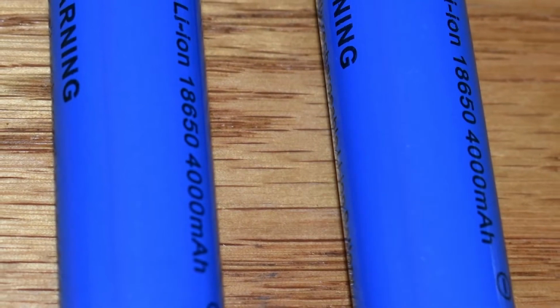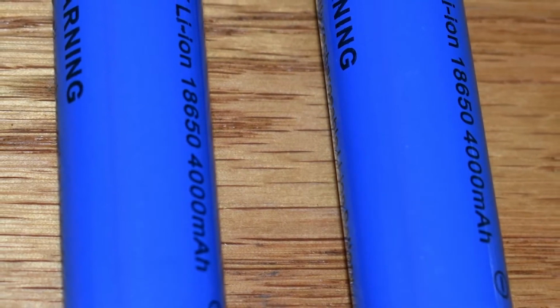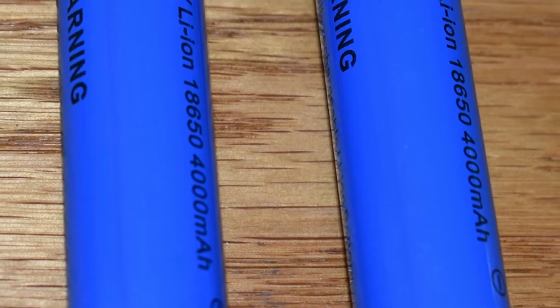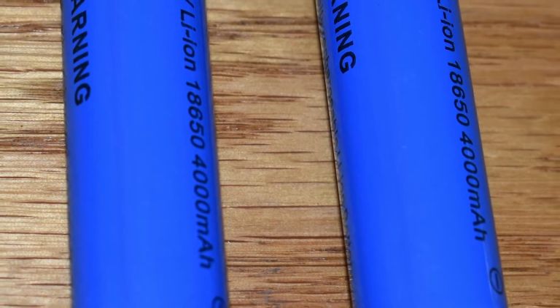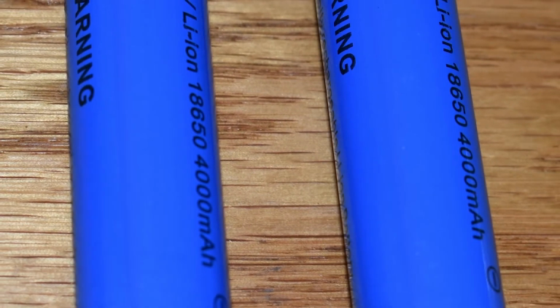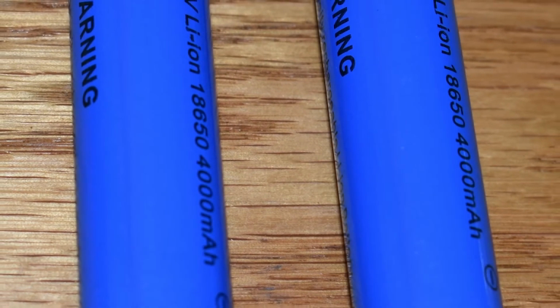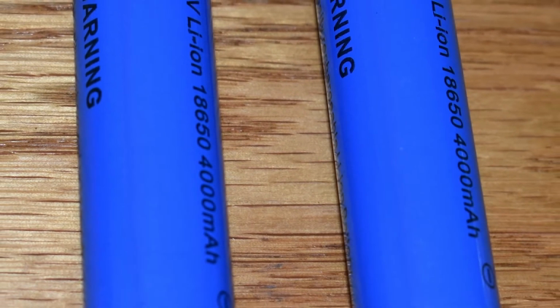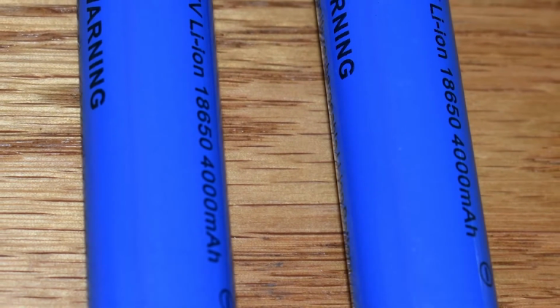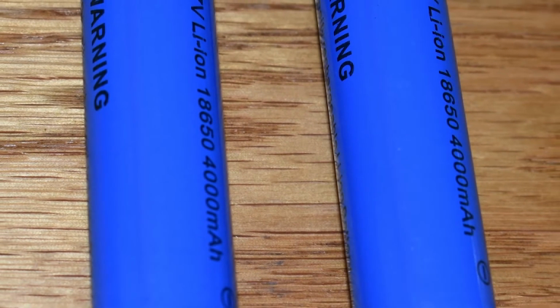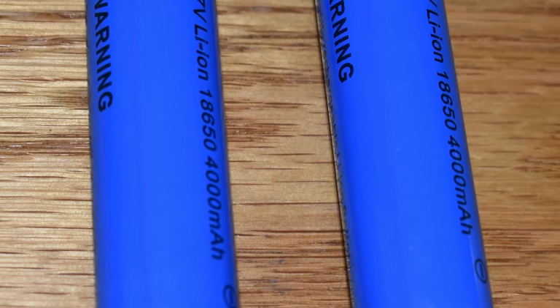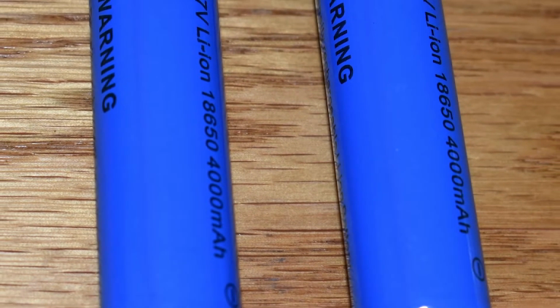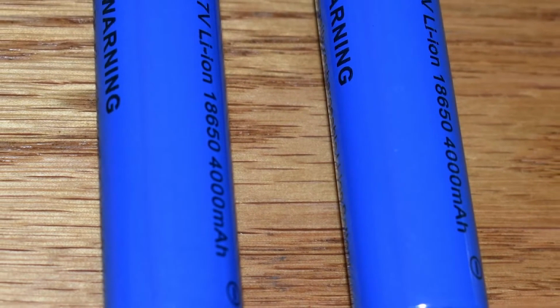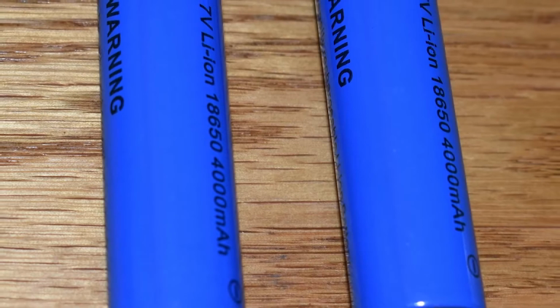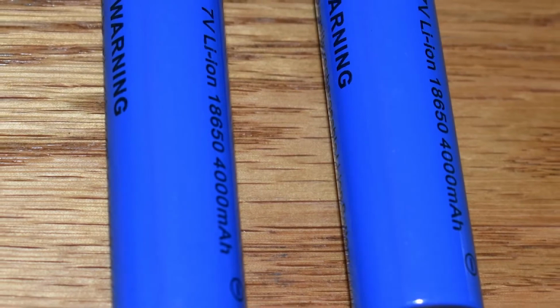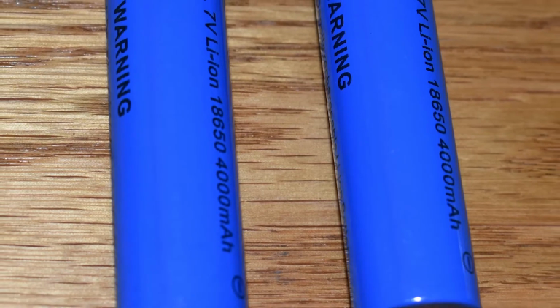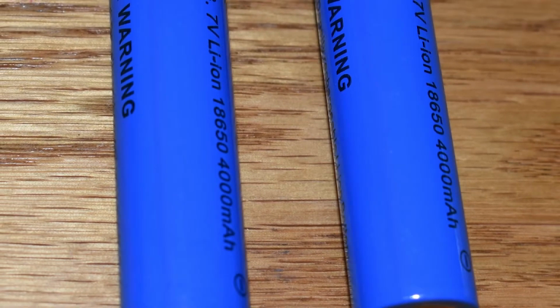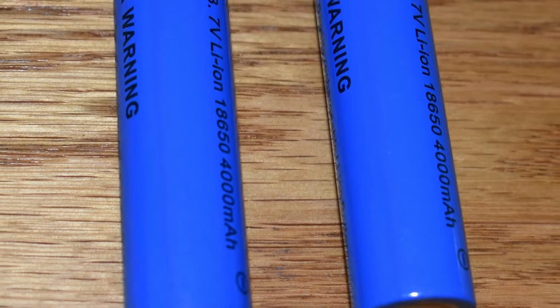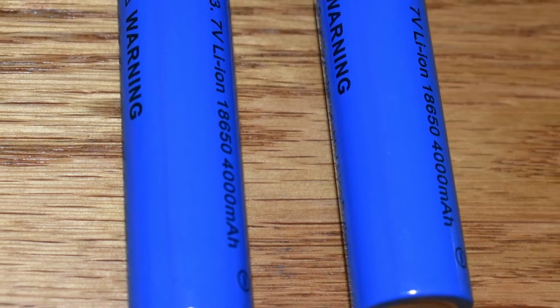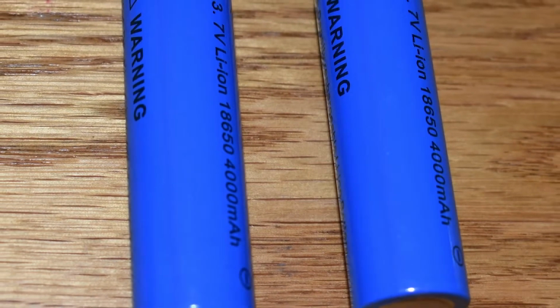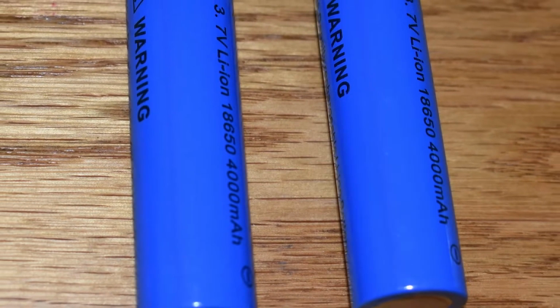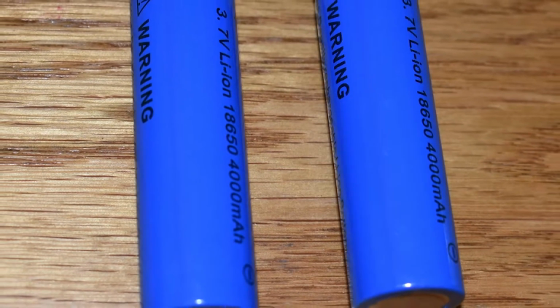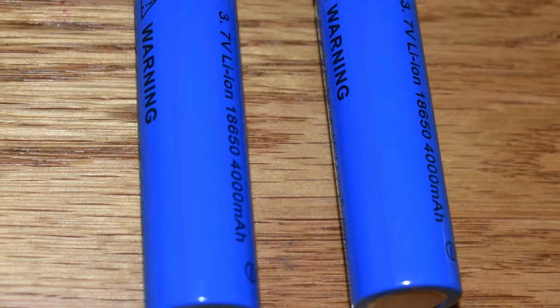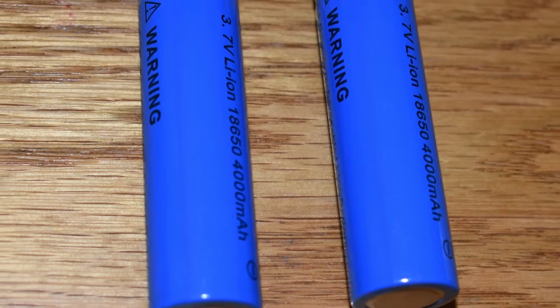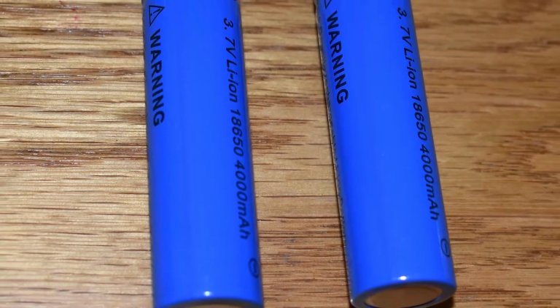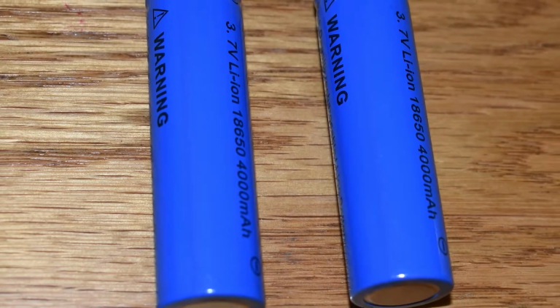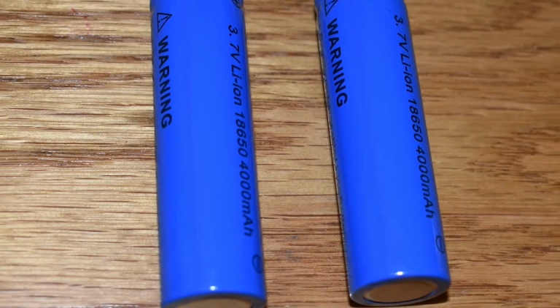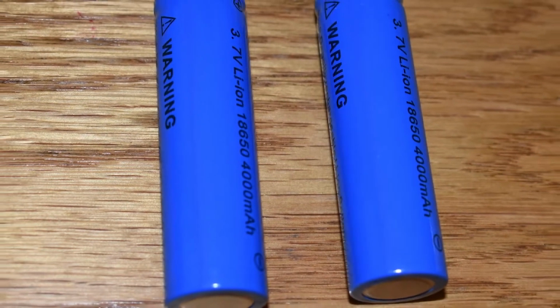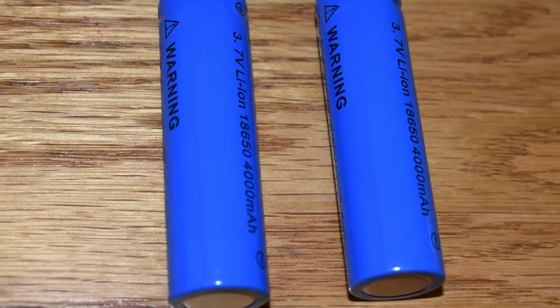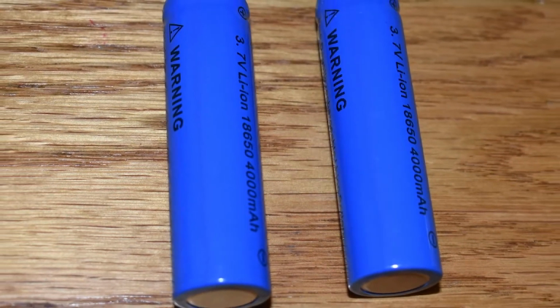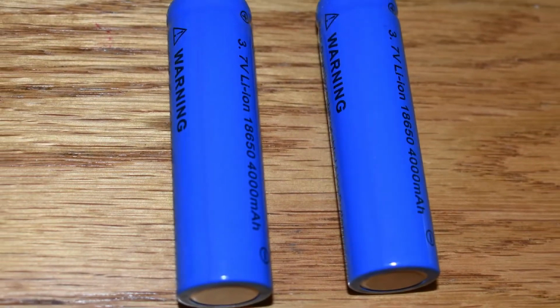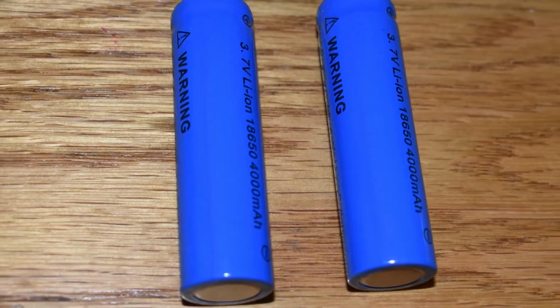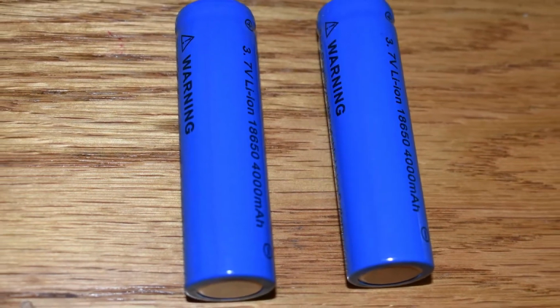The batteries are 18650s, which are larger than AAs and have more capacity, but you won't be able to buy them at your local drugstore.